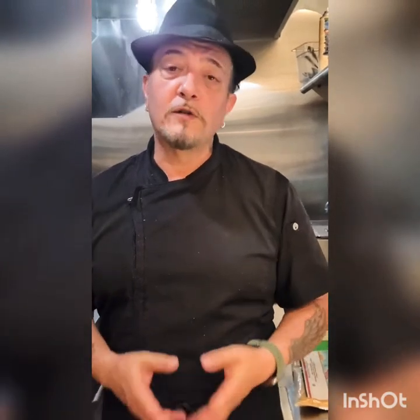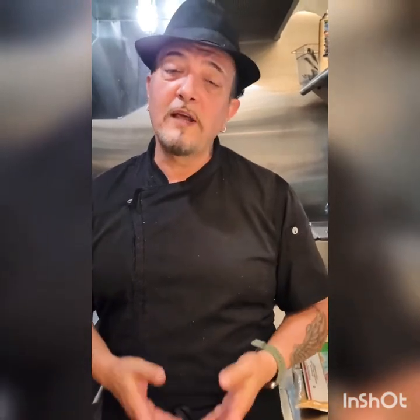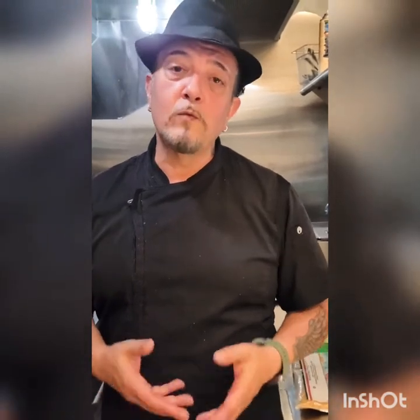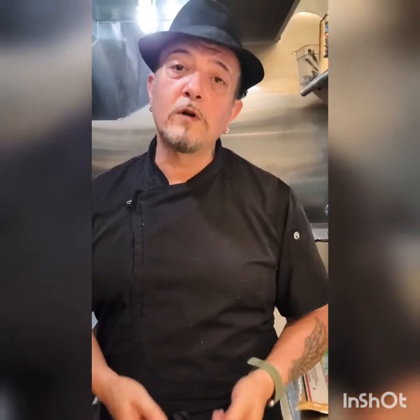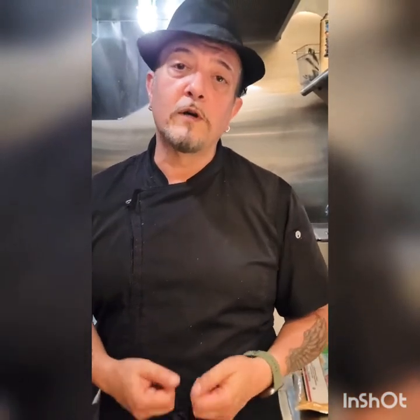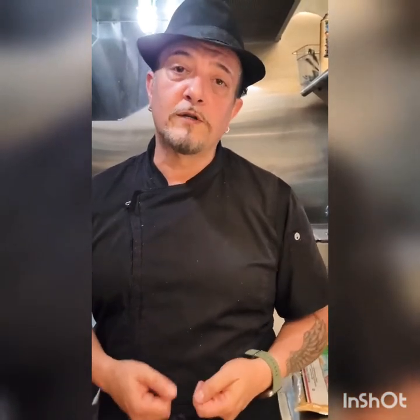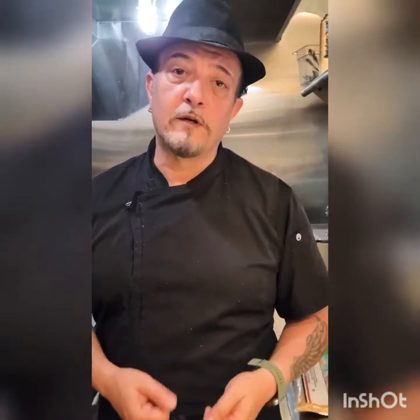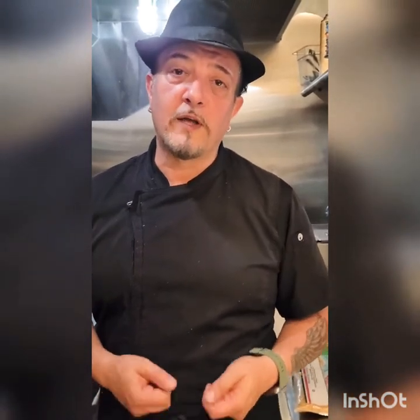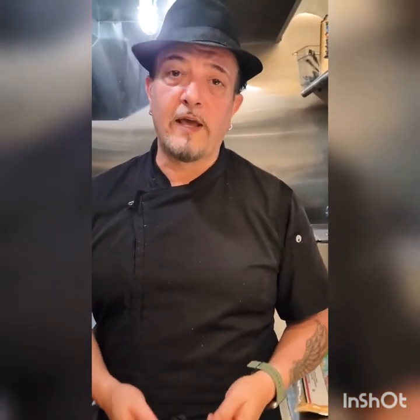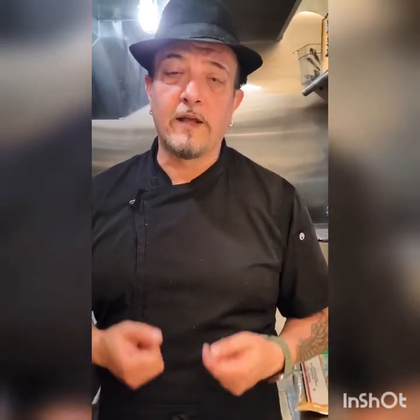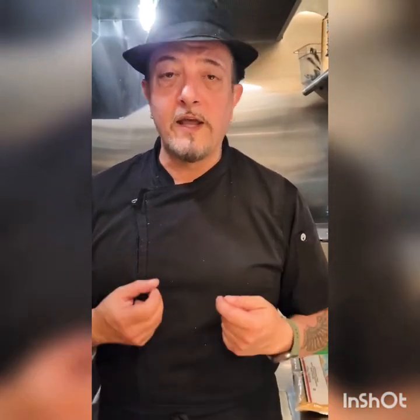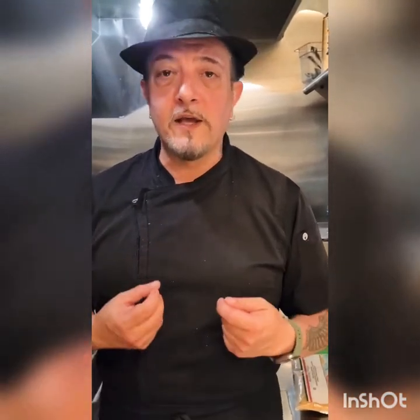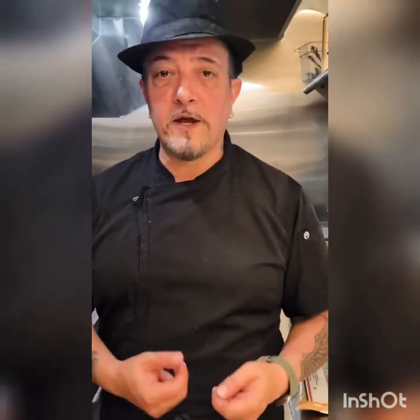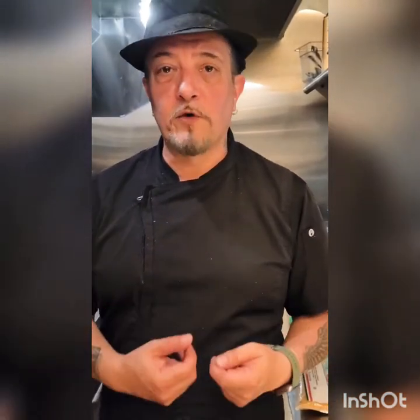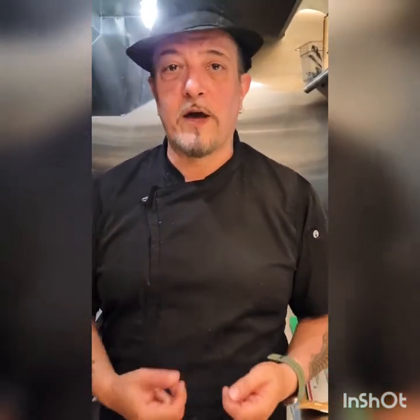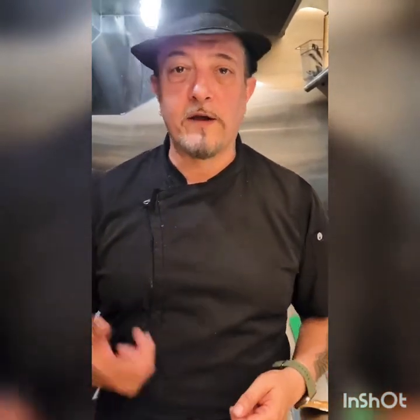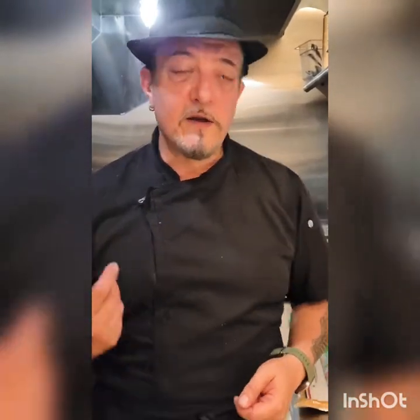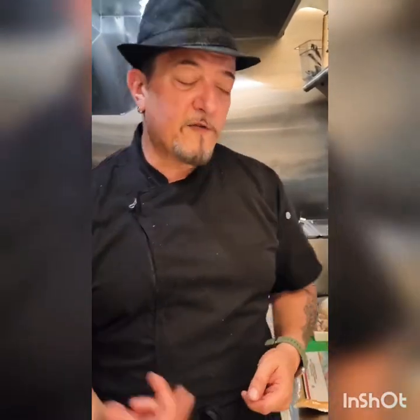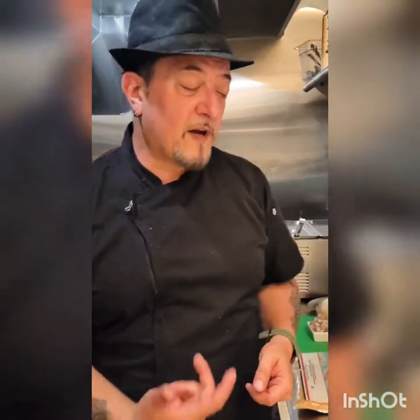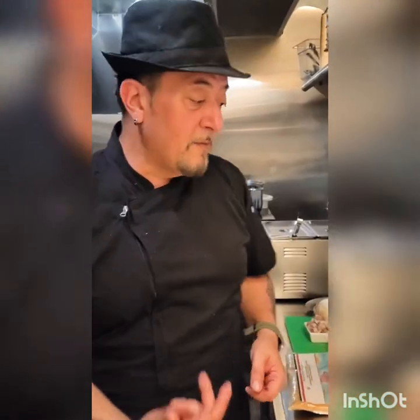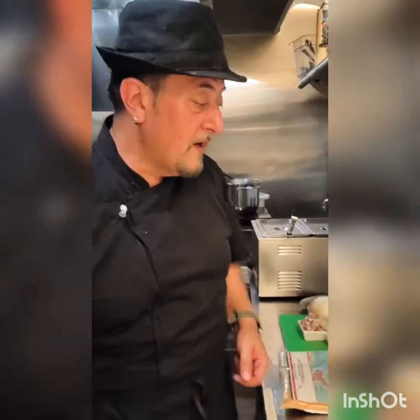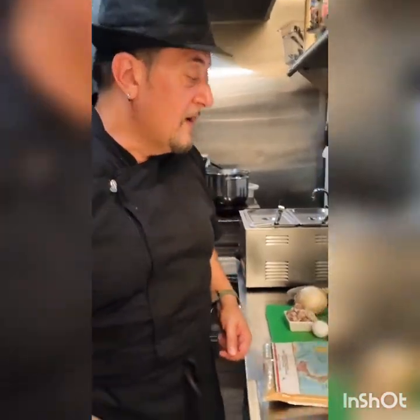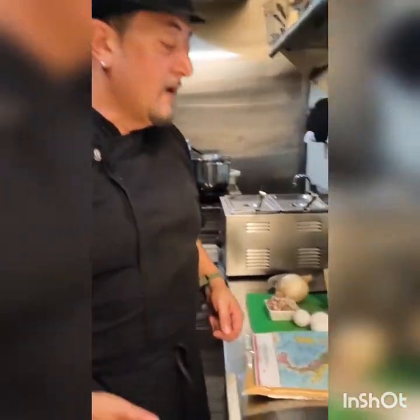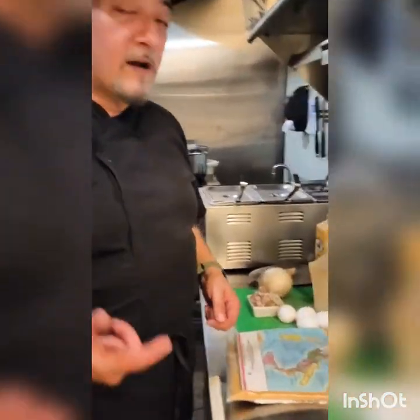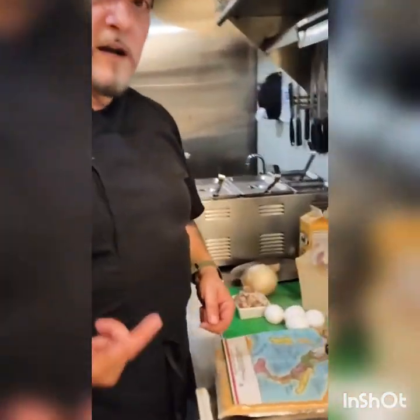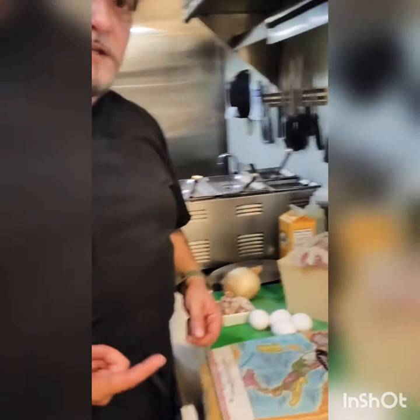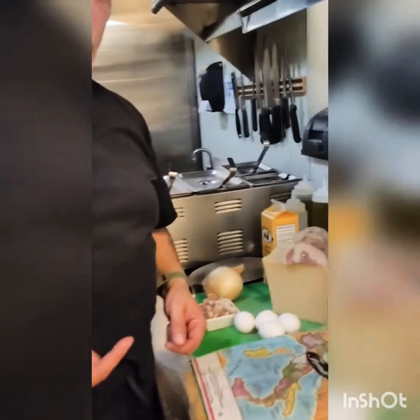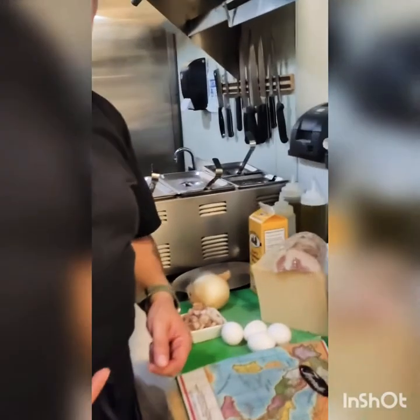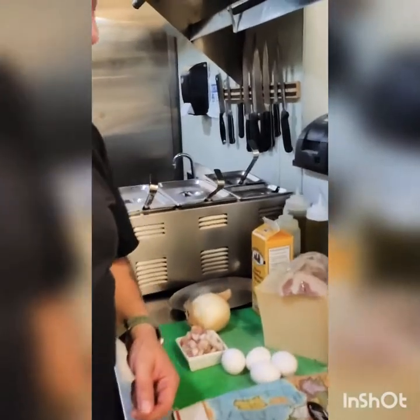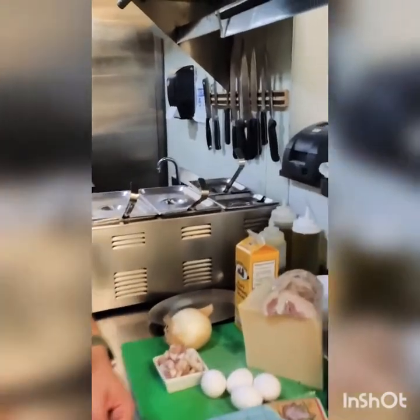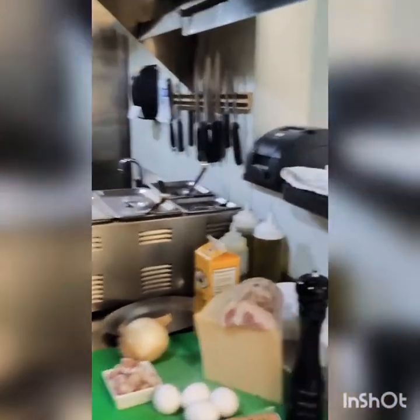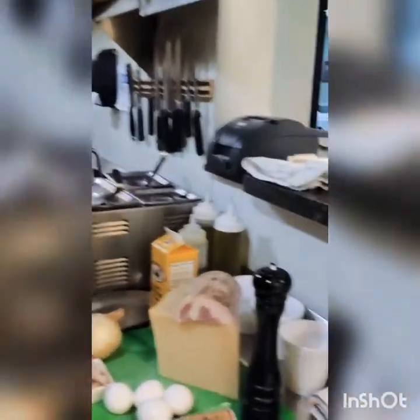So today we're going to look at a carbonara. Follow me. Let's go with the ingredients.